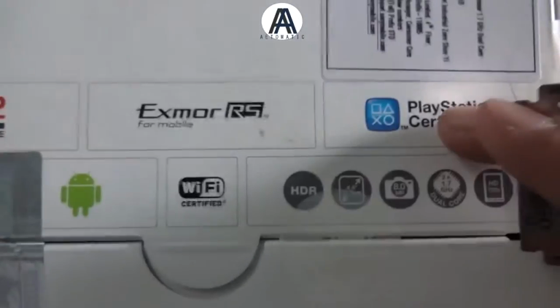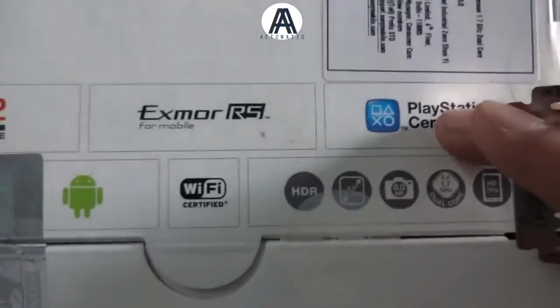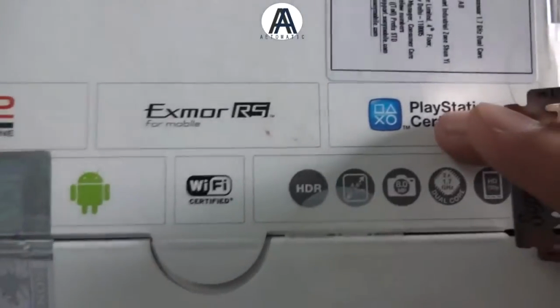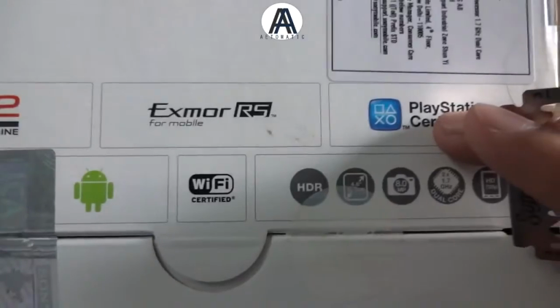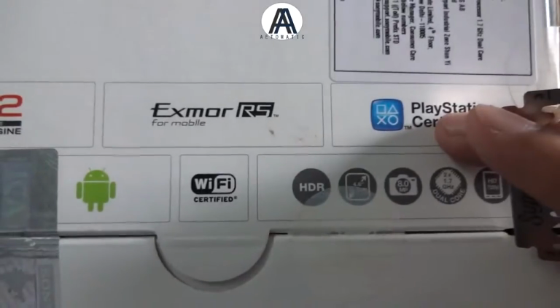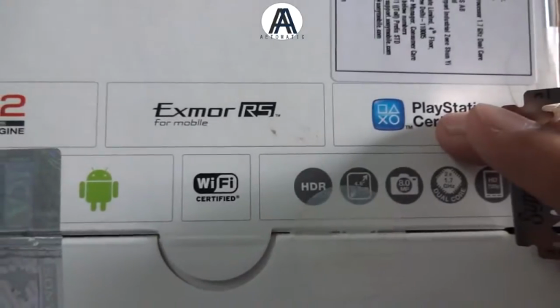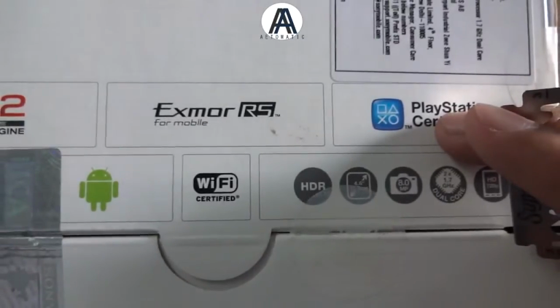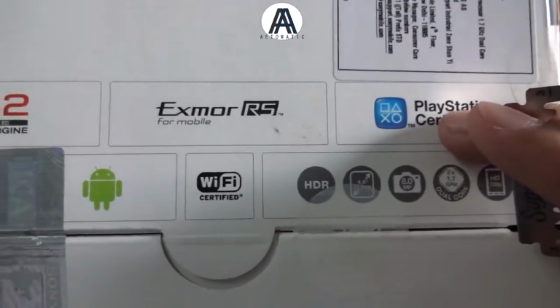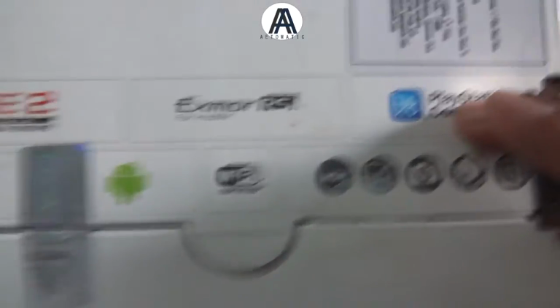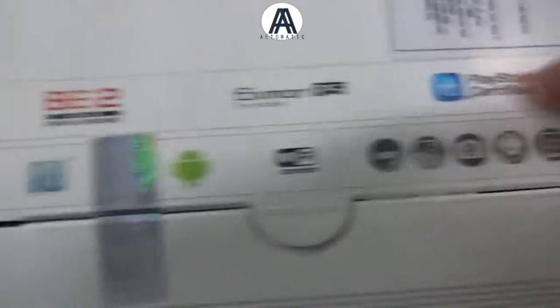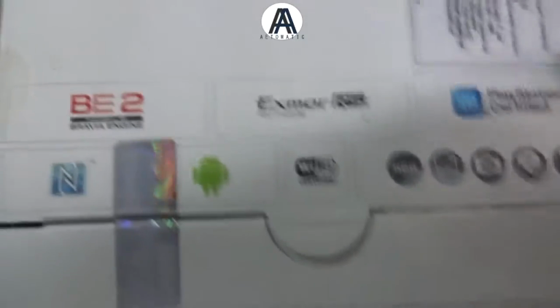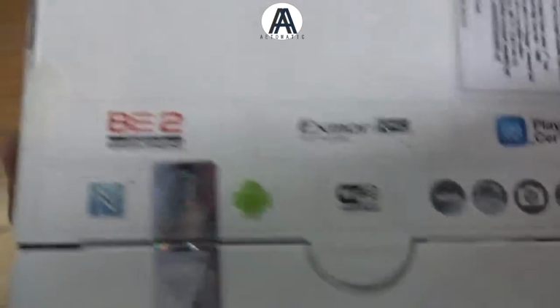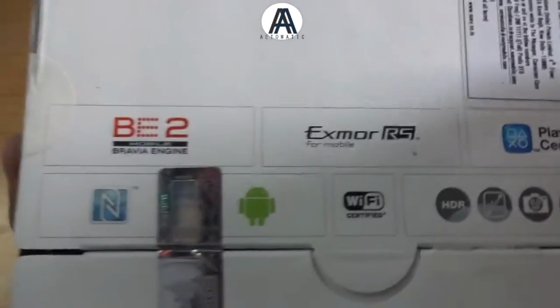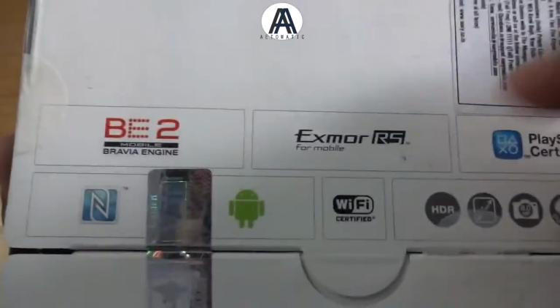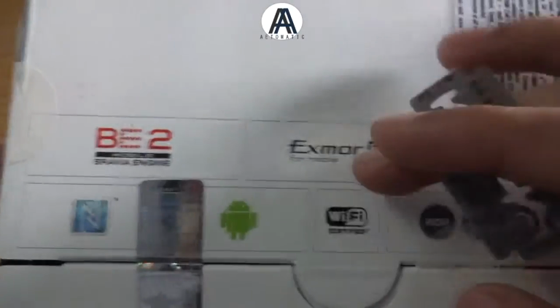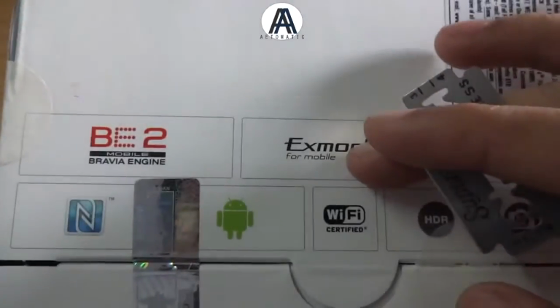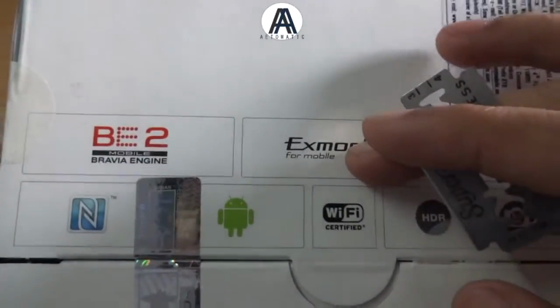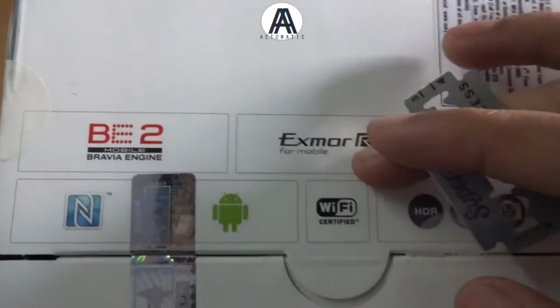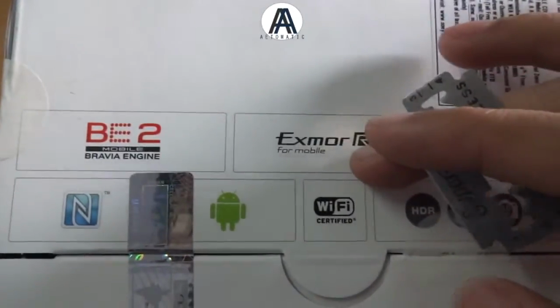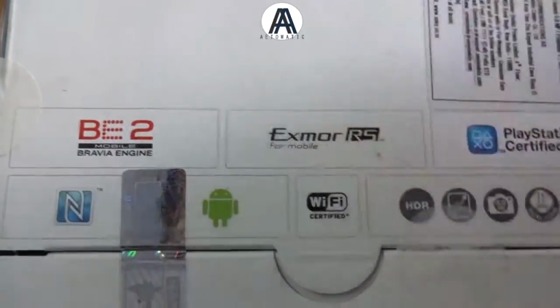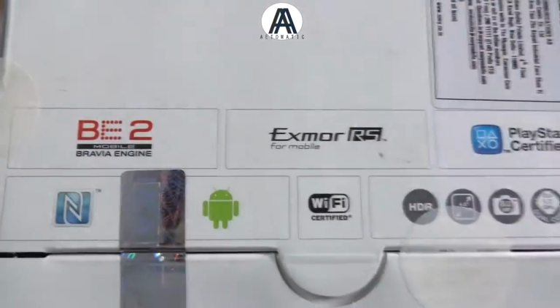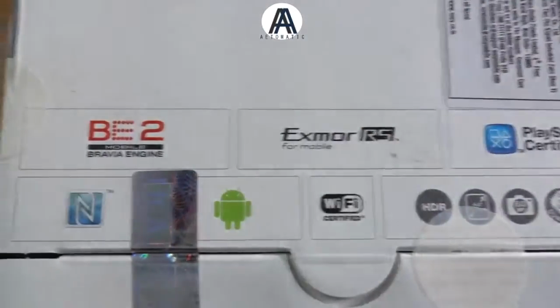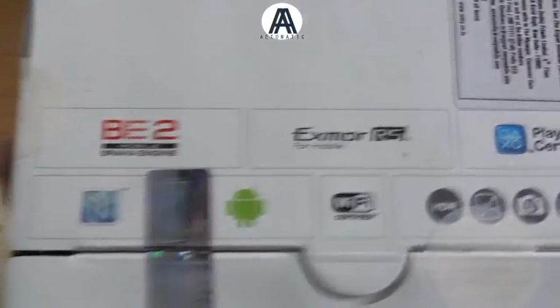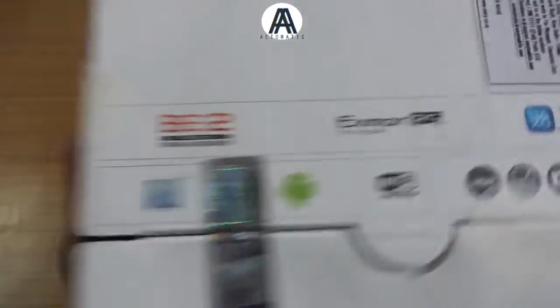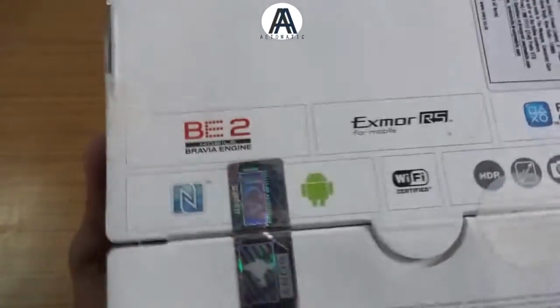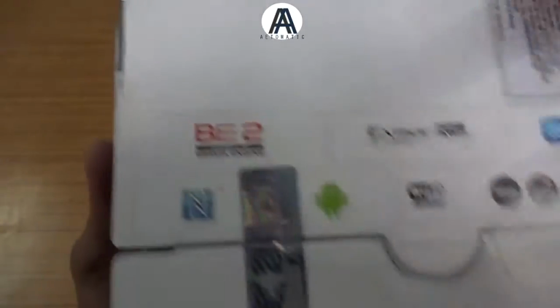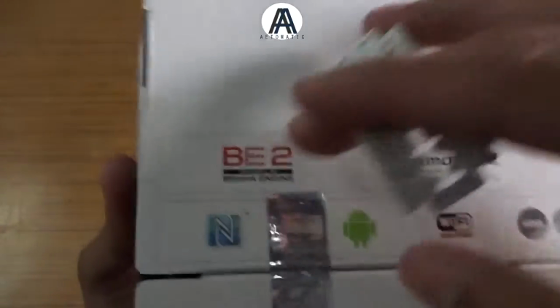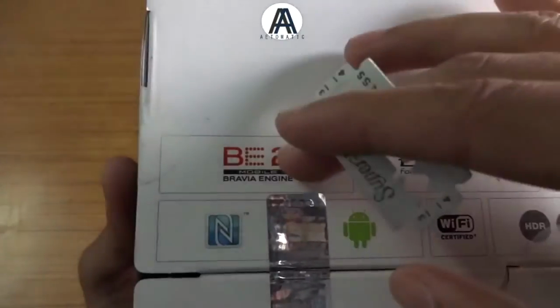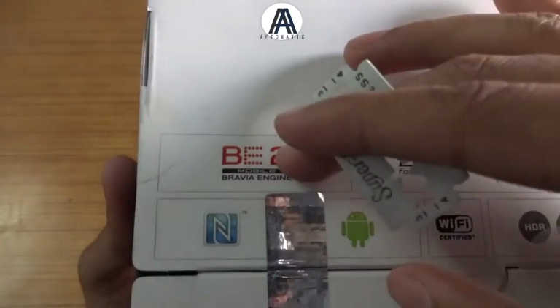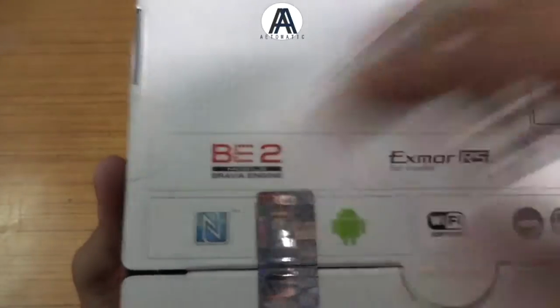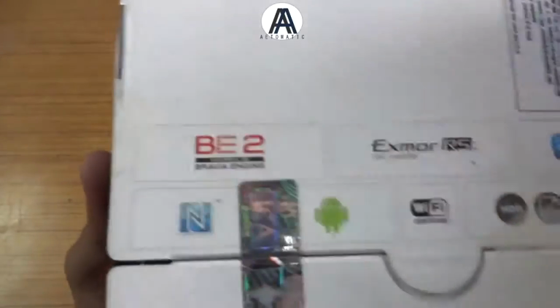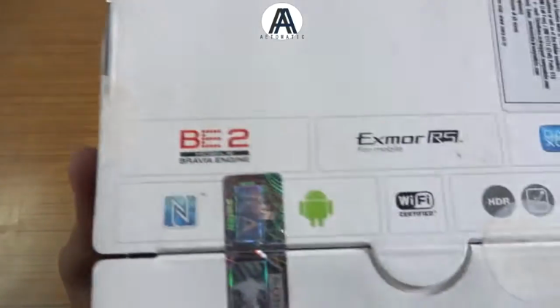It's also PlayStation certified and it's also got an Exmor RS sensor and mobile Bravia engine too.